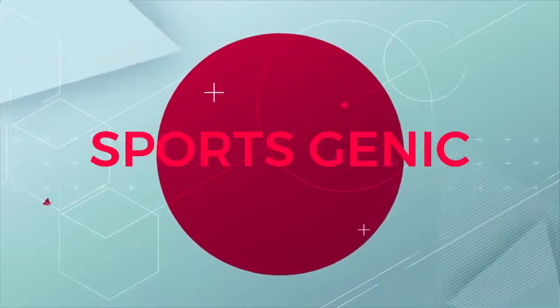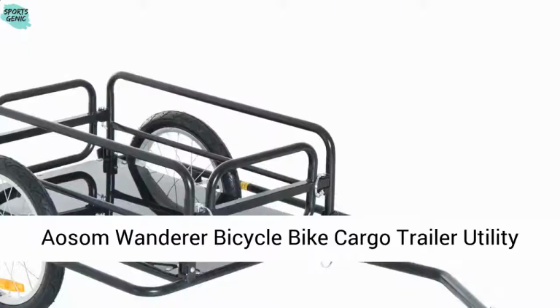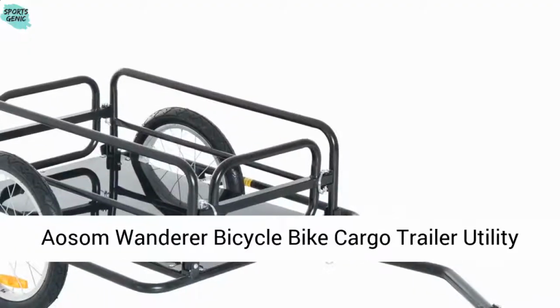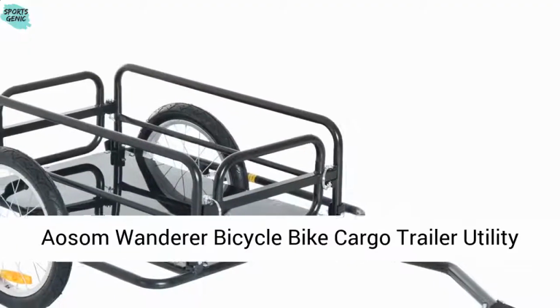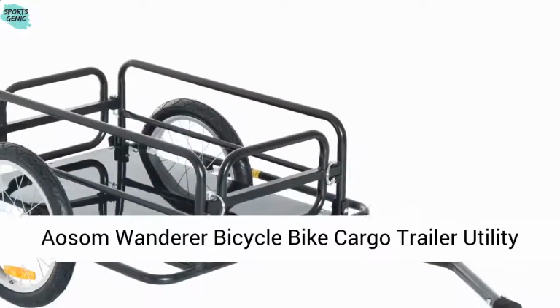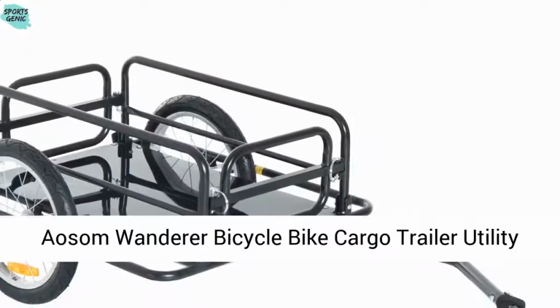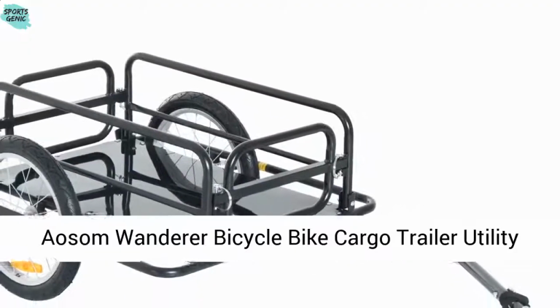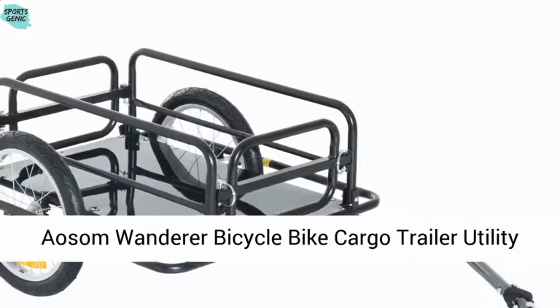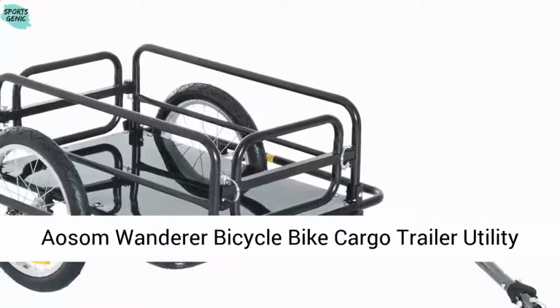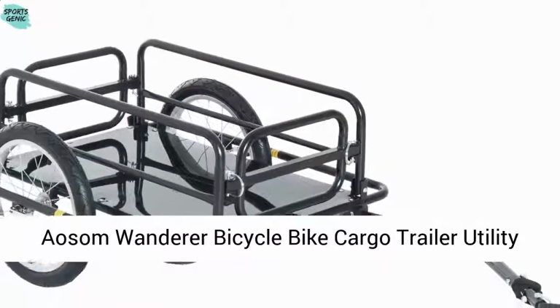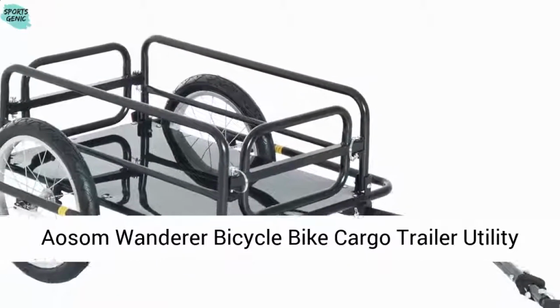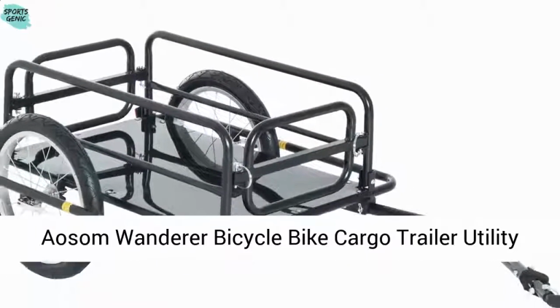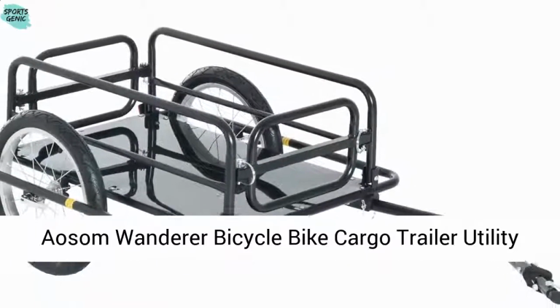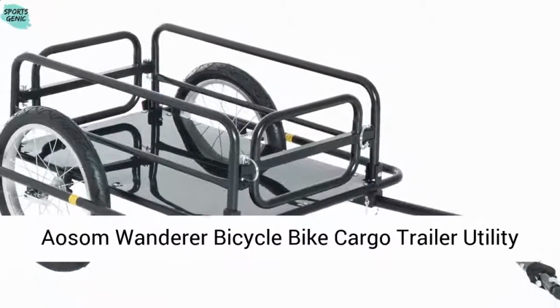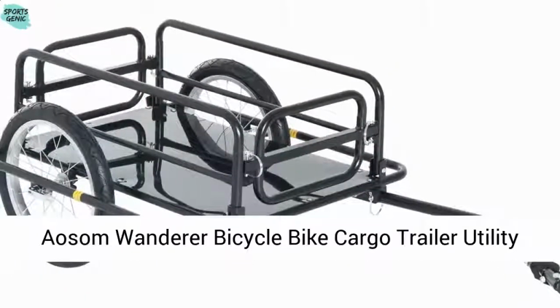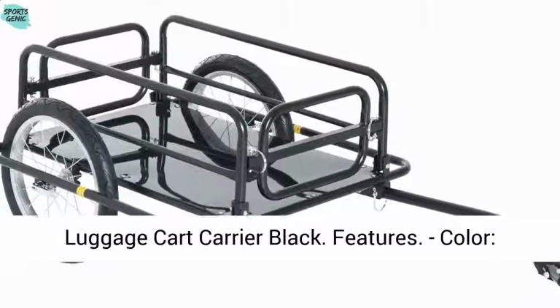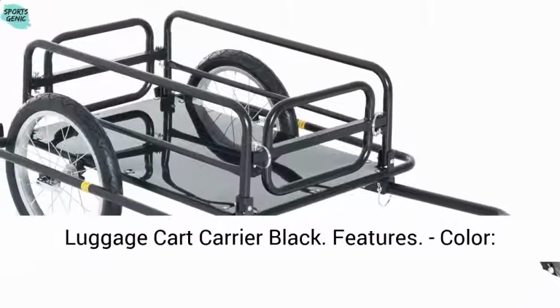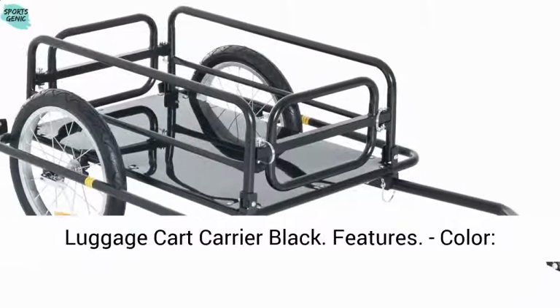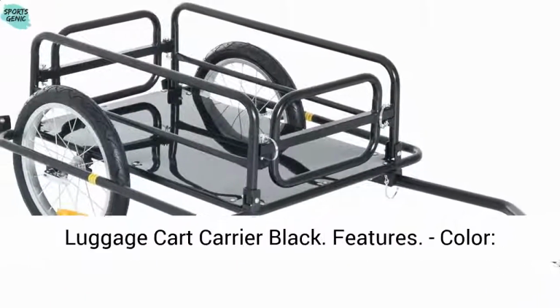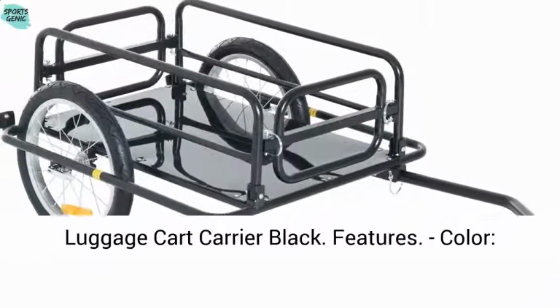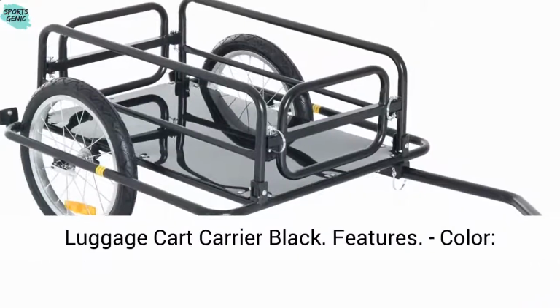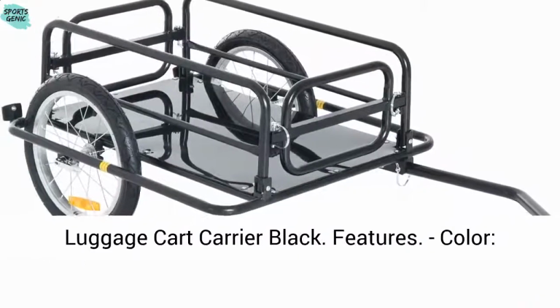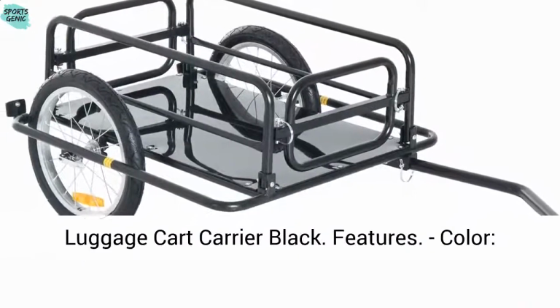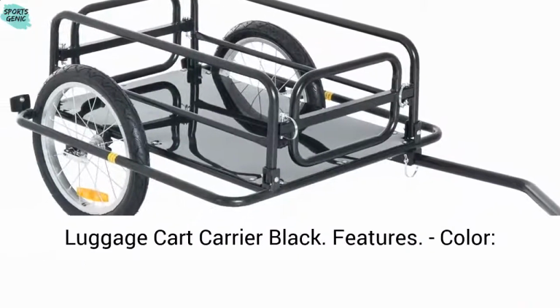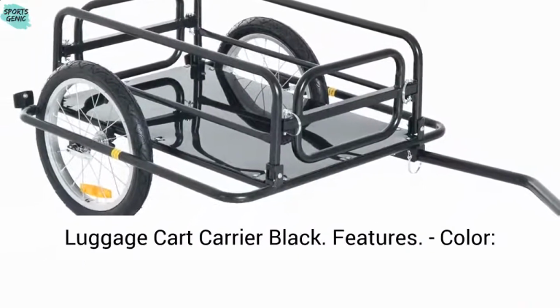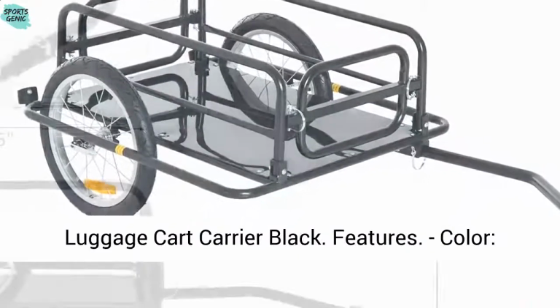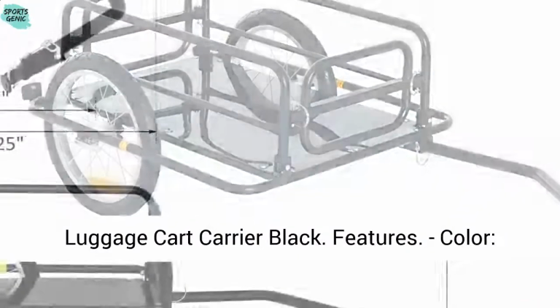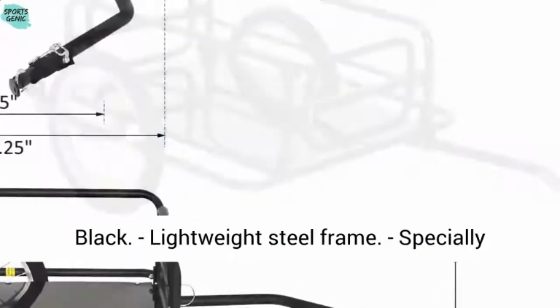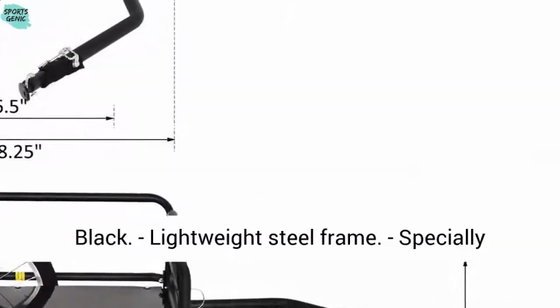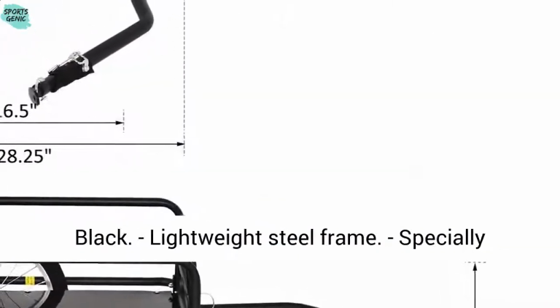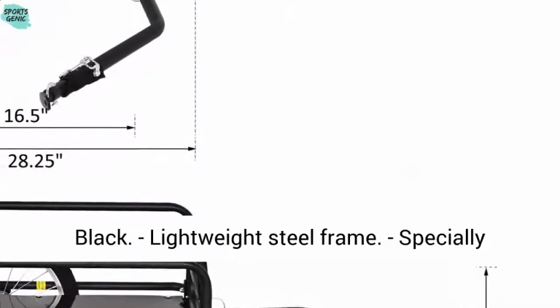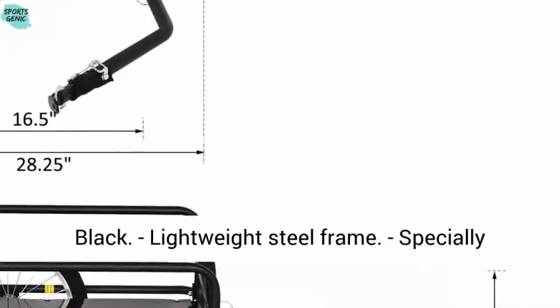Asim Wanderer Bicycle Bike Cargo Trailer Utility Luggage Cart Carrier, Black. Color: black.